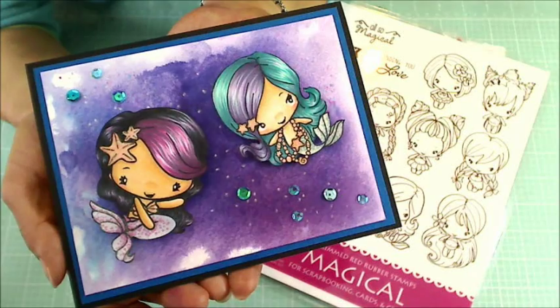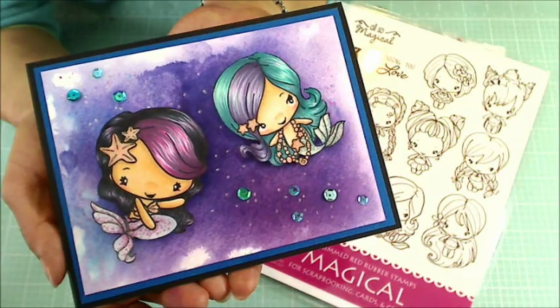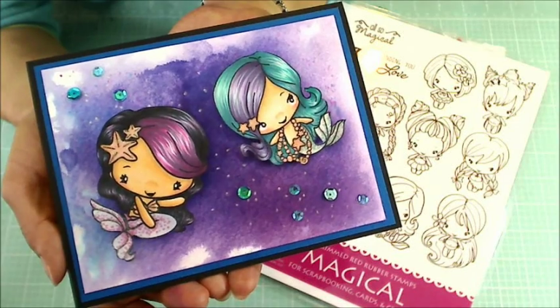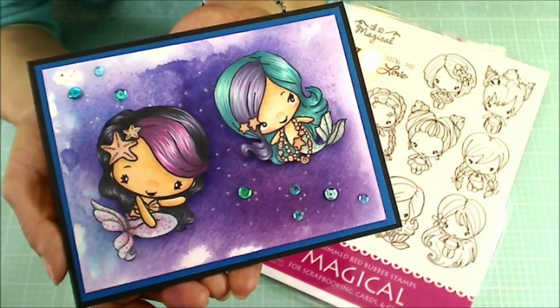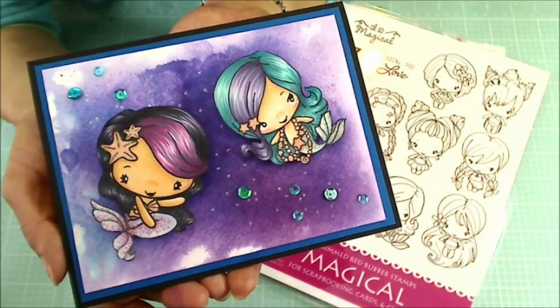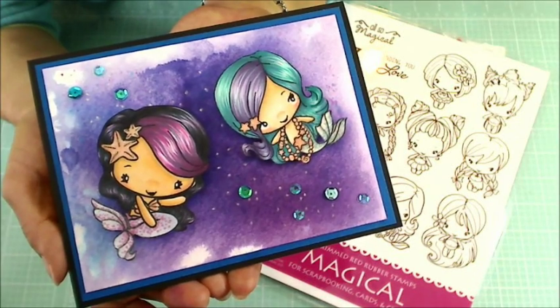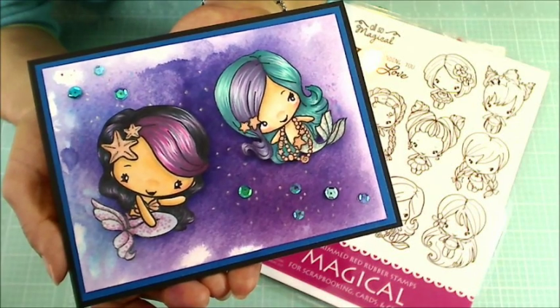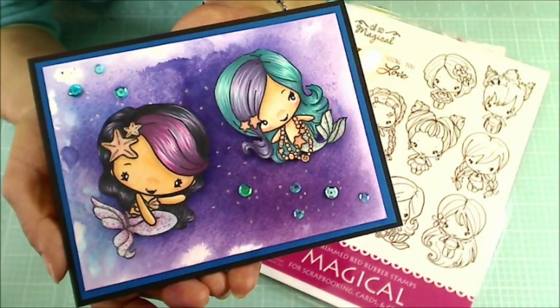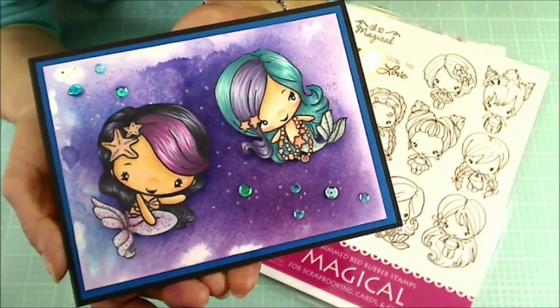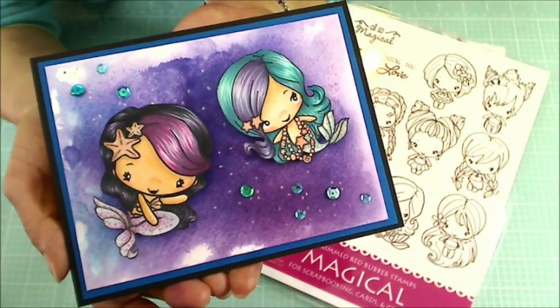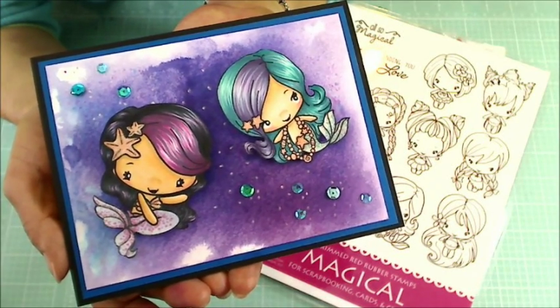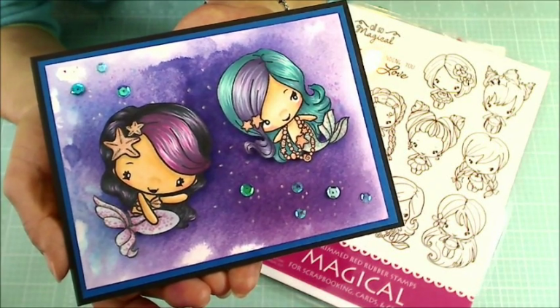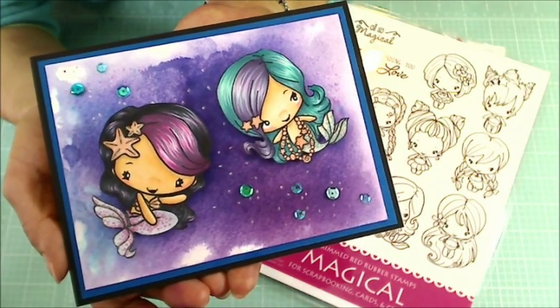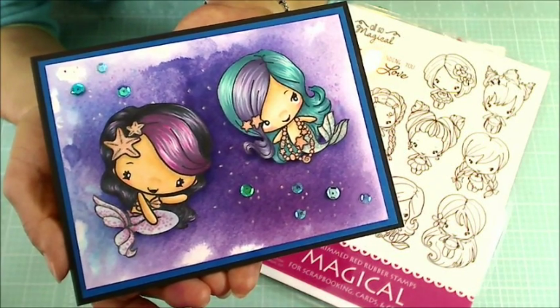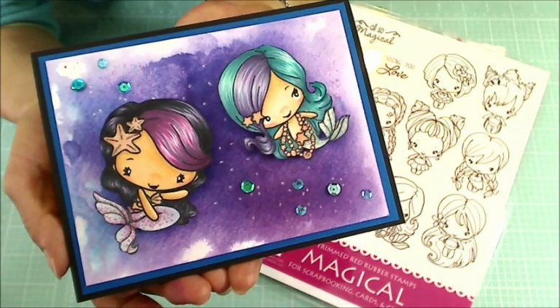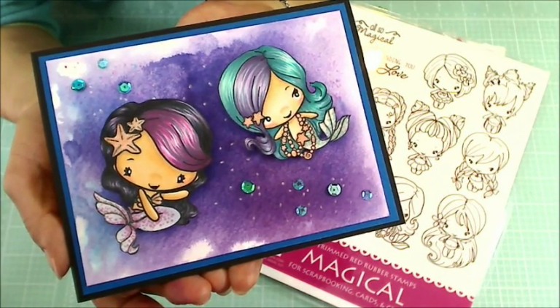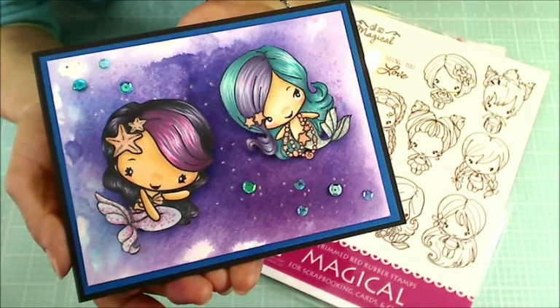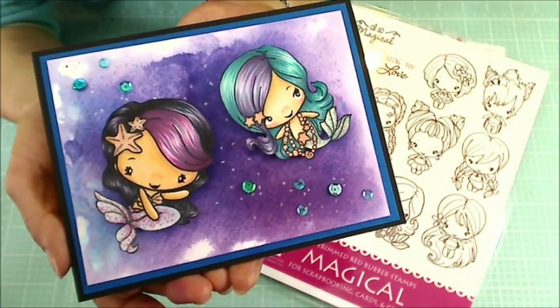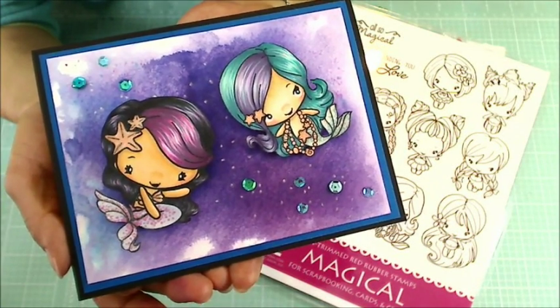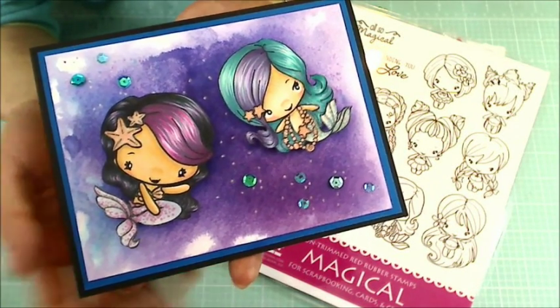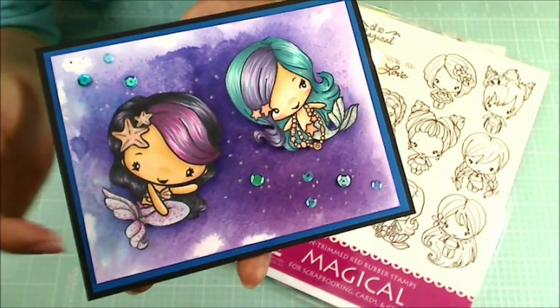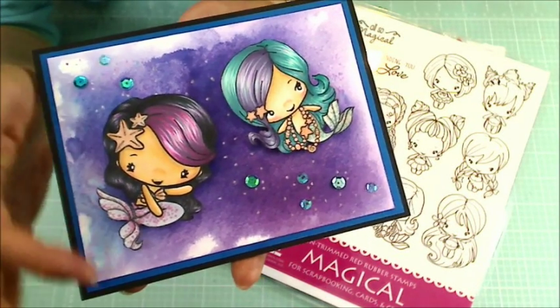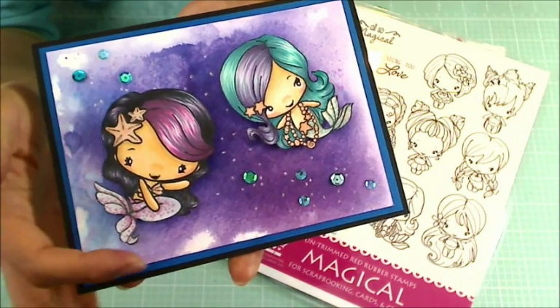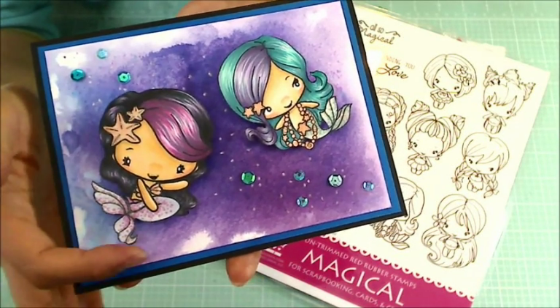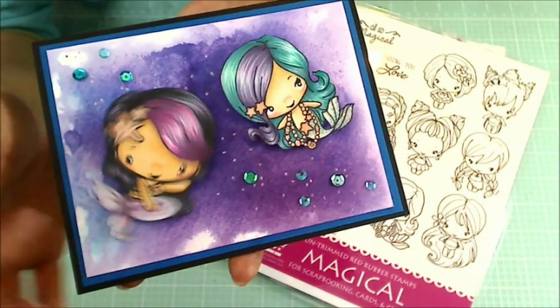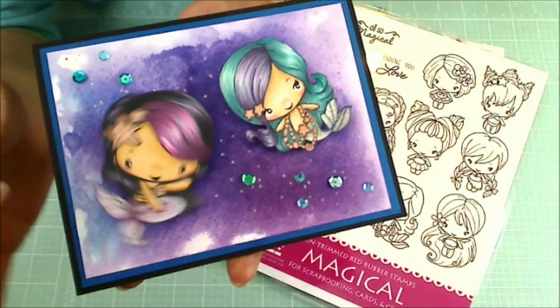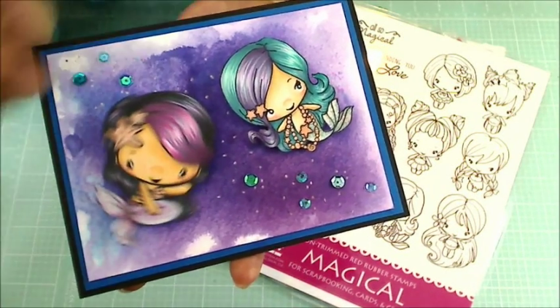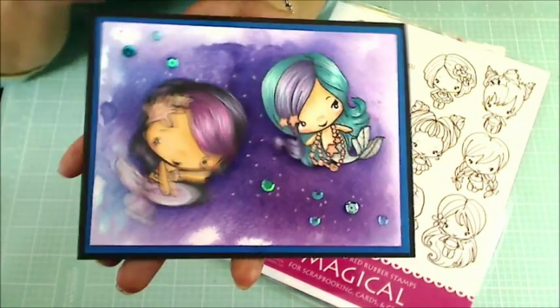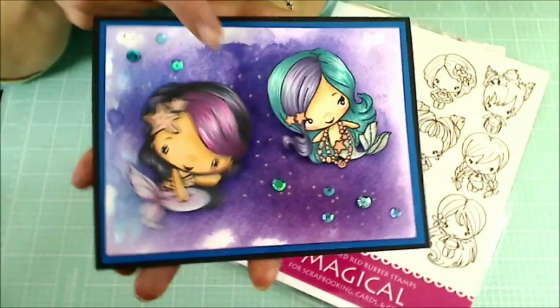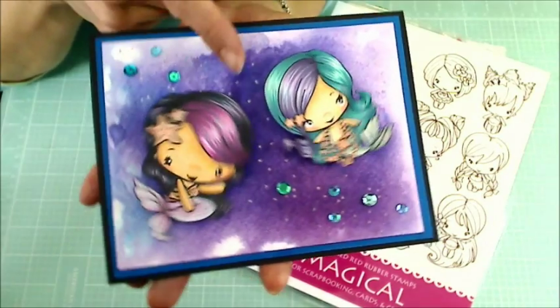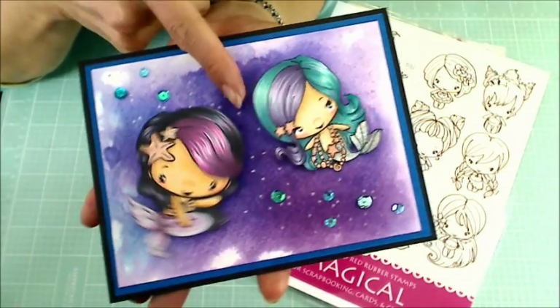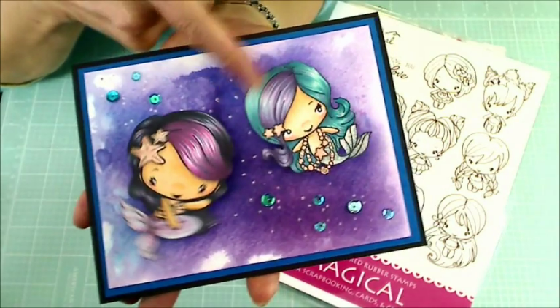Hey guys, it's Christina of Crafty Paws. I'm here to share a little wobble action card.